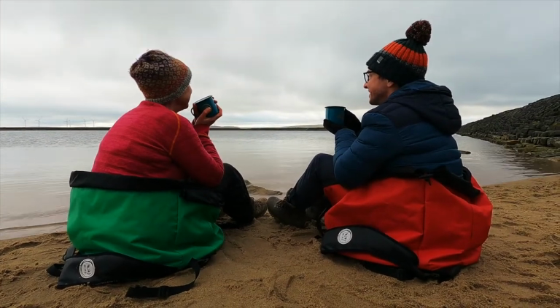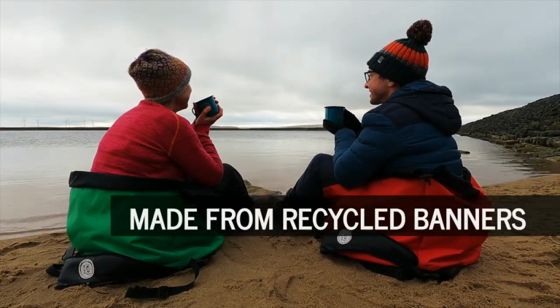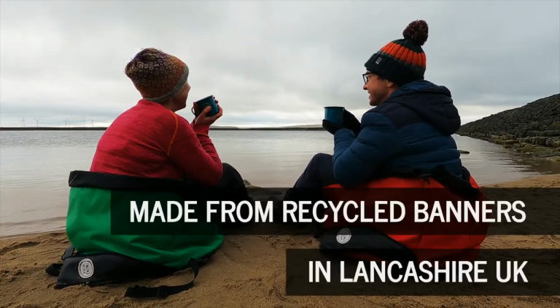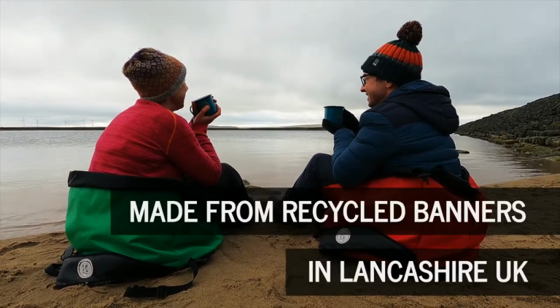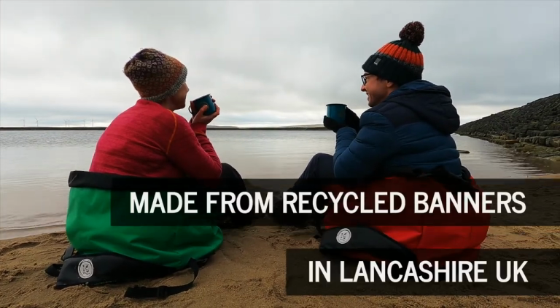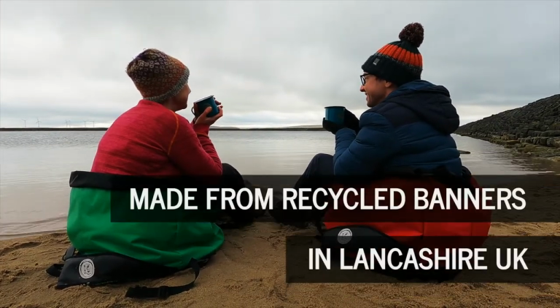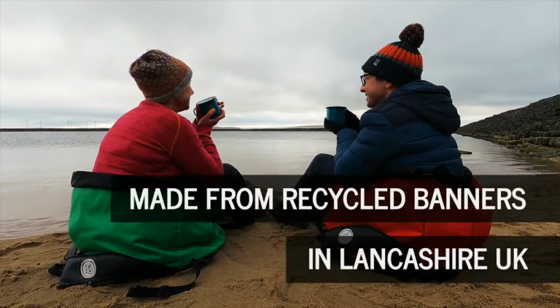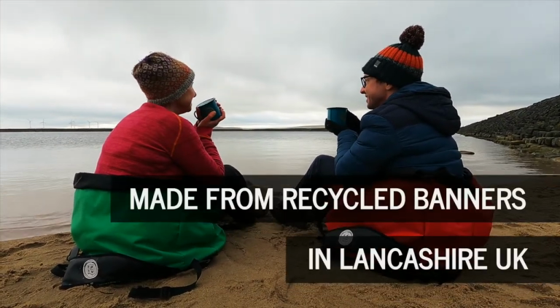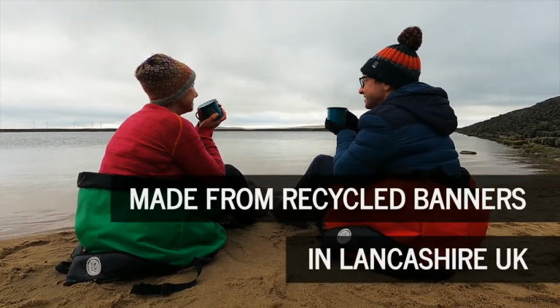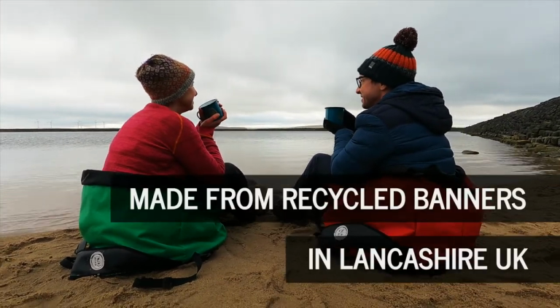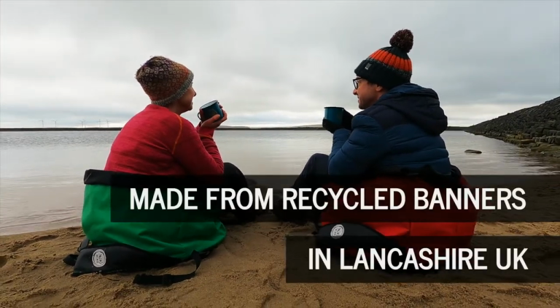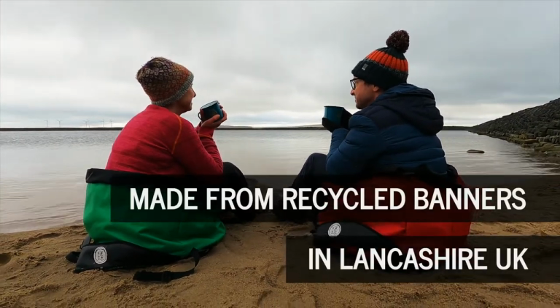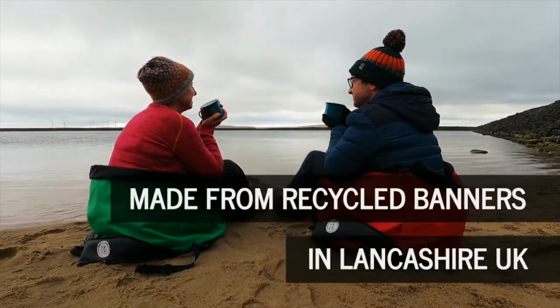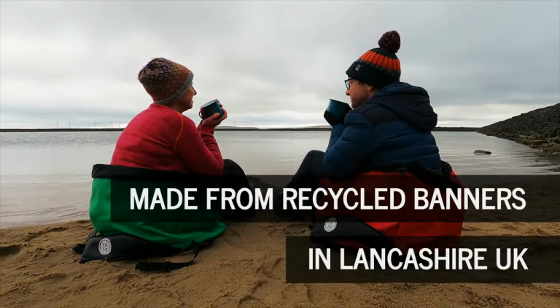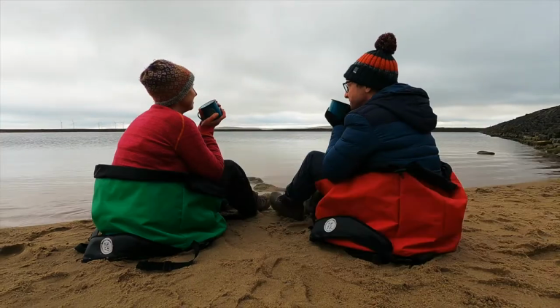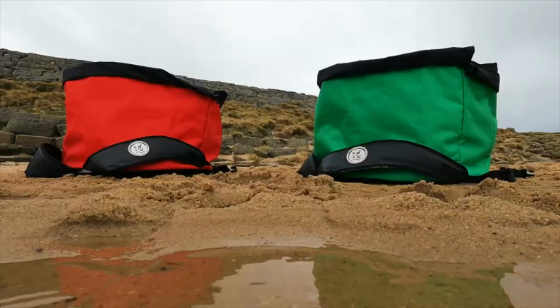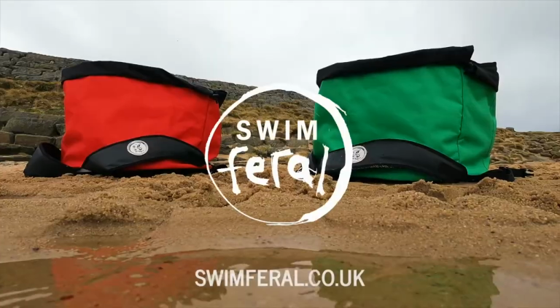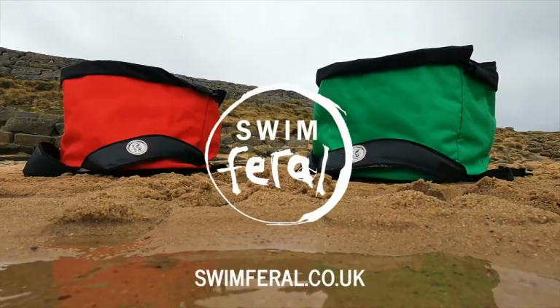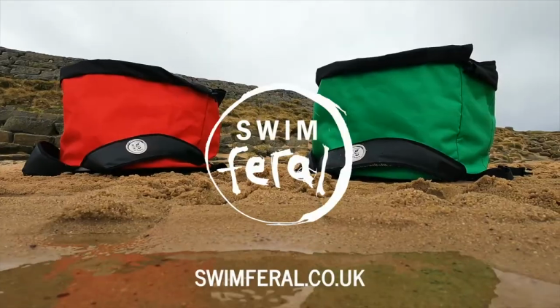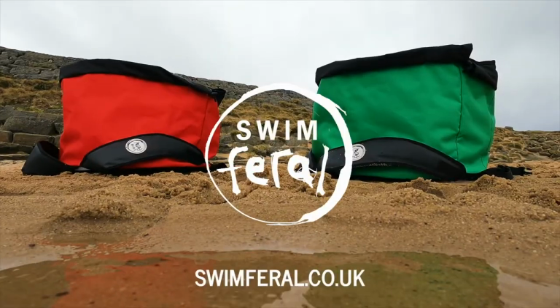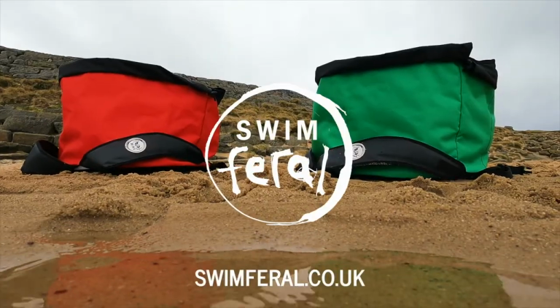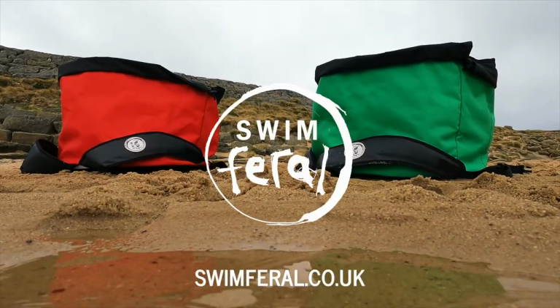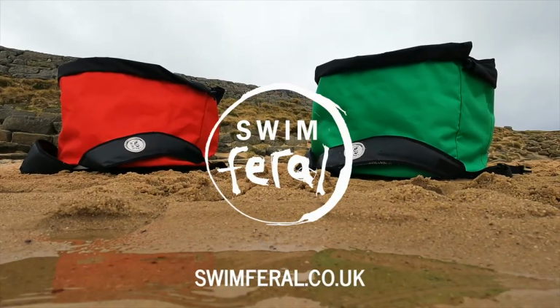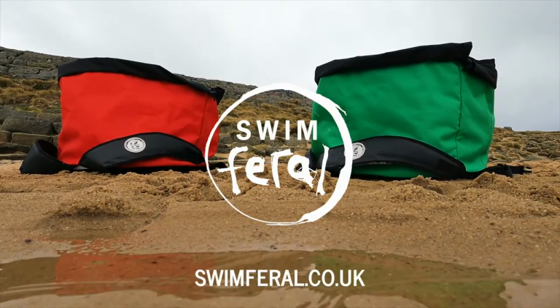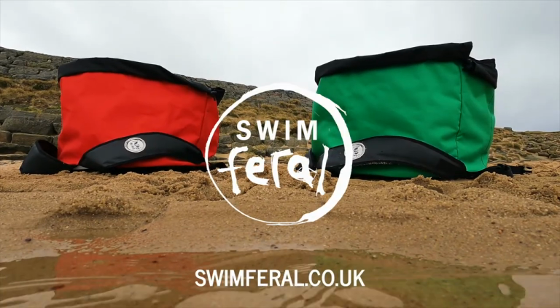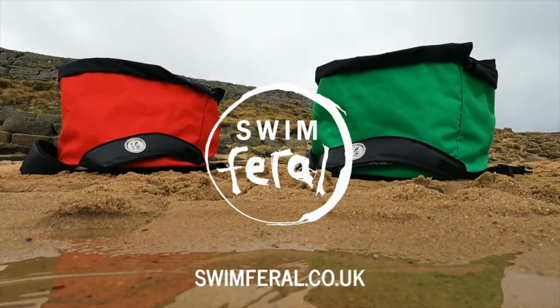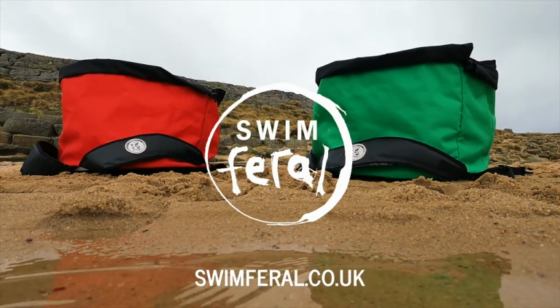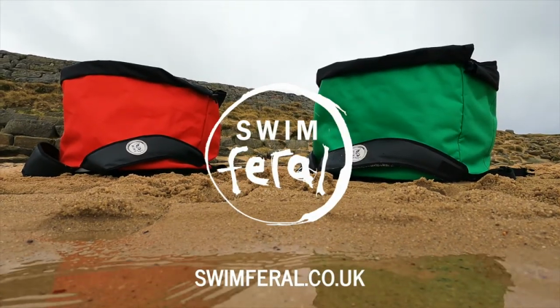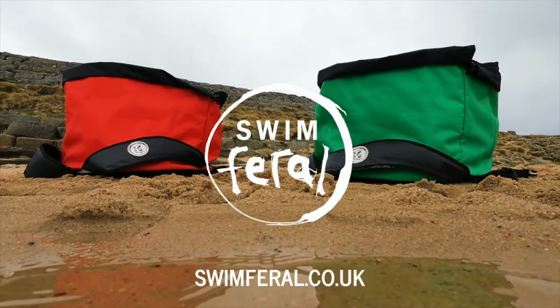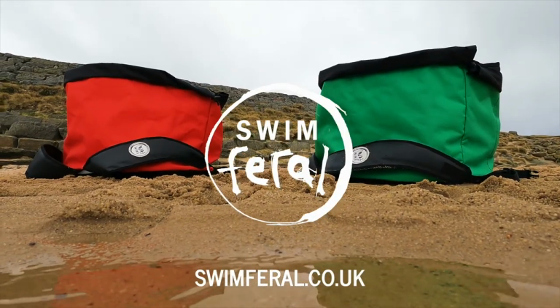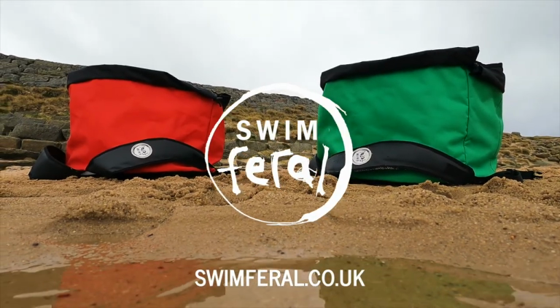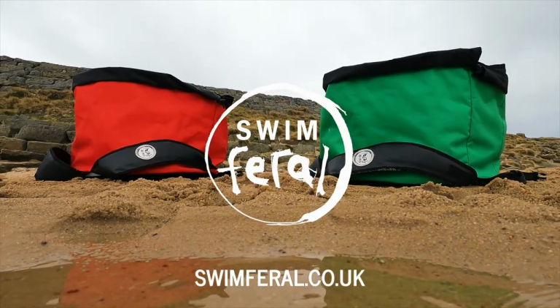Handmade in Lancashire using recycled banners. For more information visit swimferral.co.uk